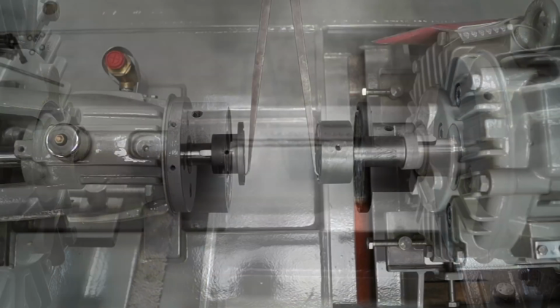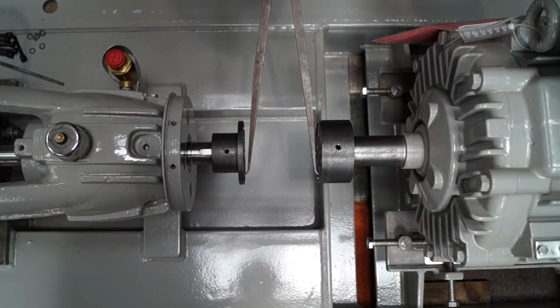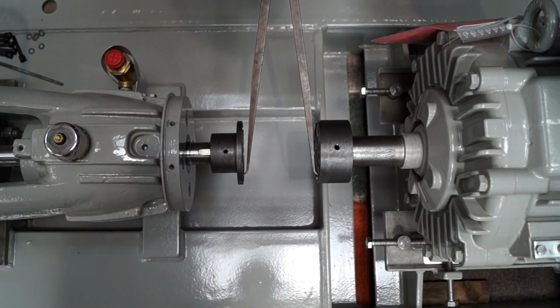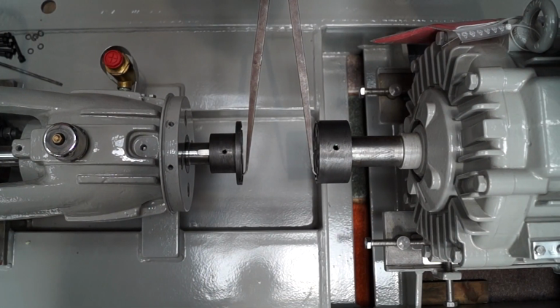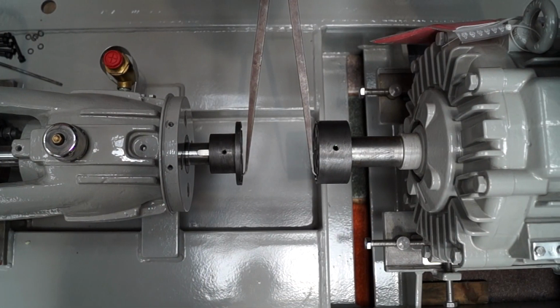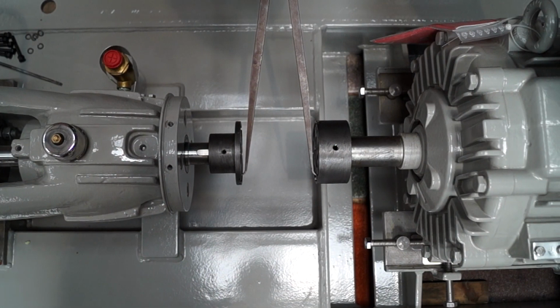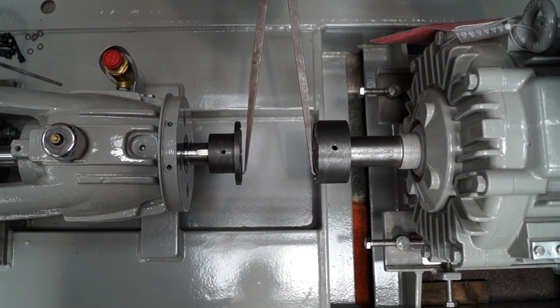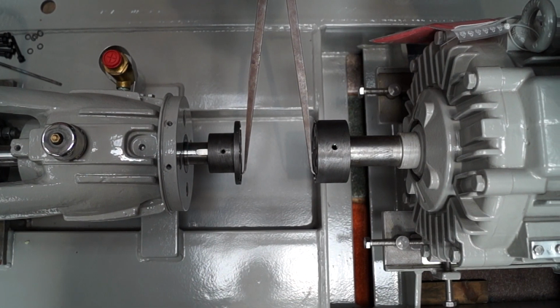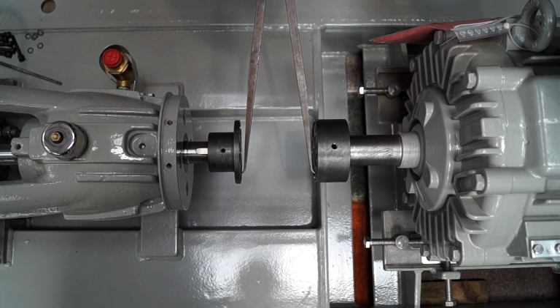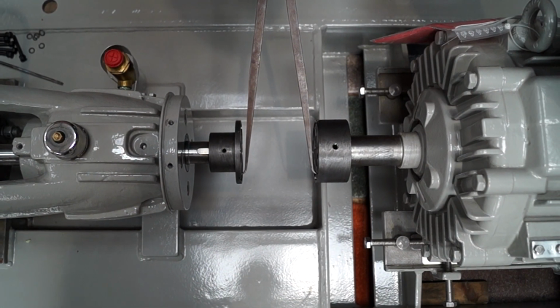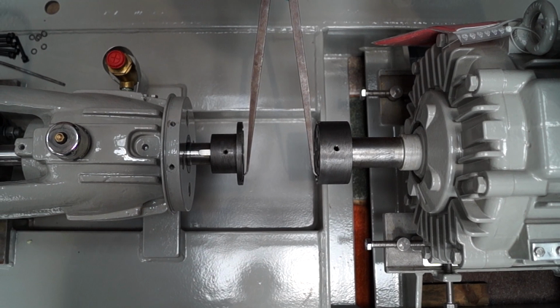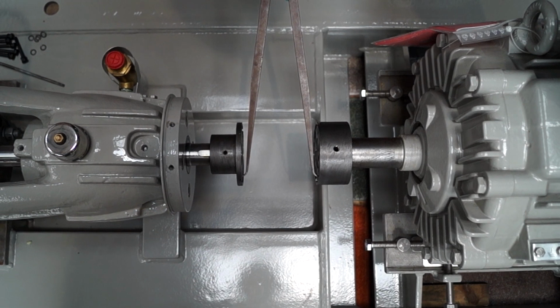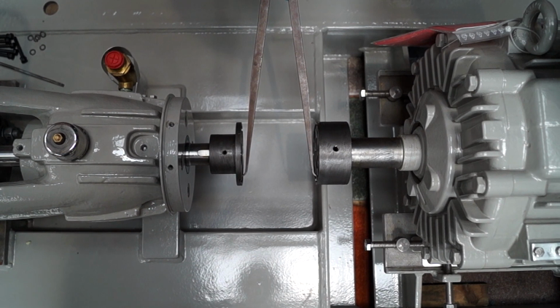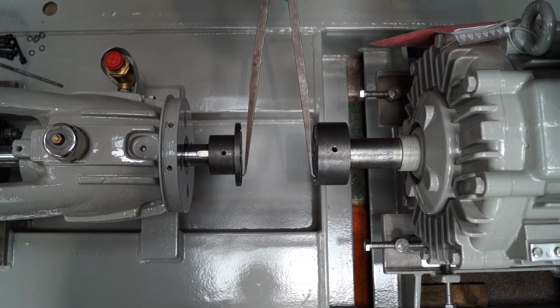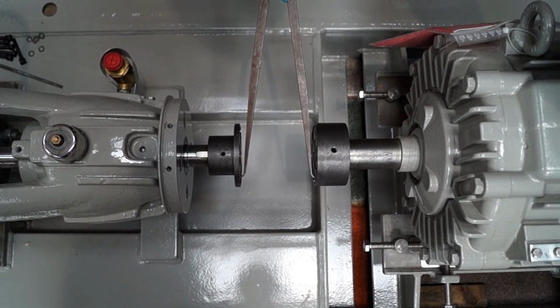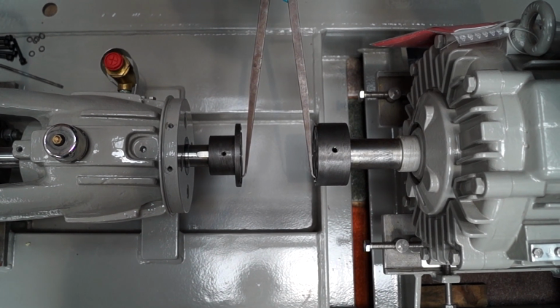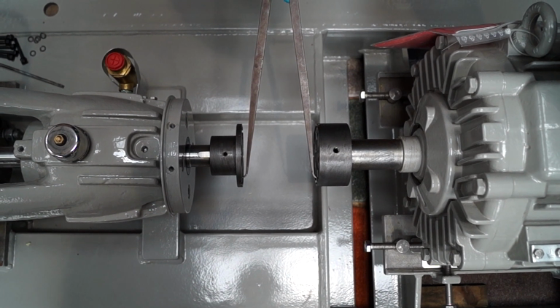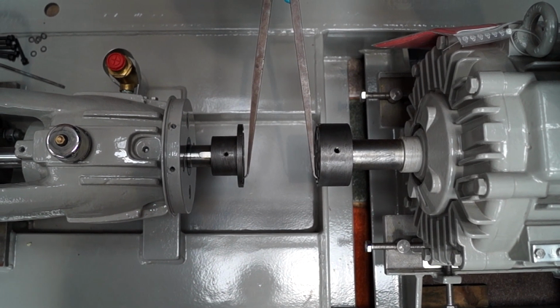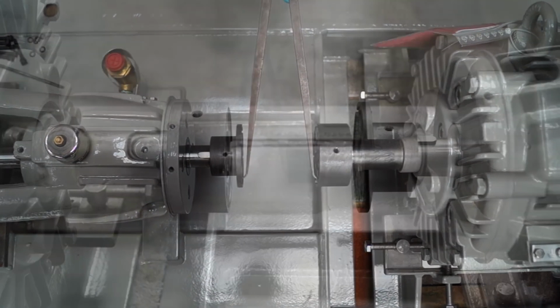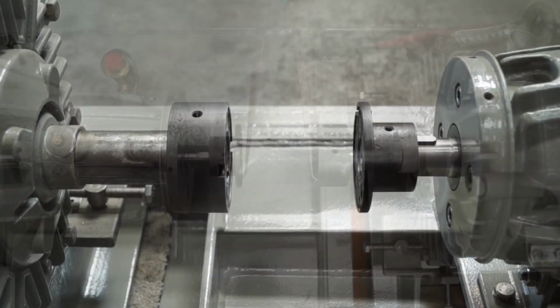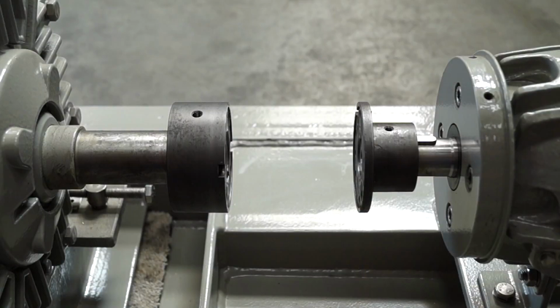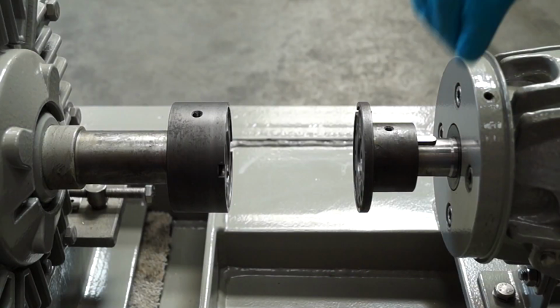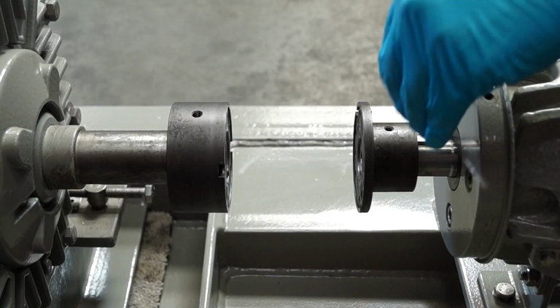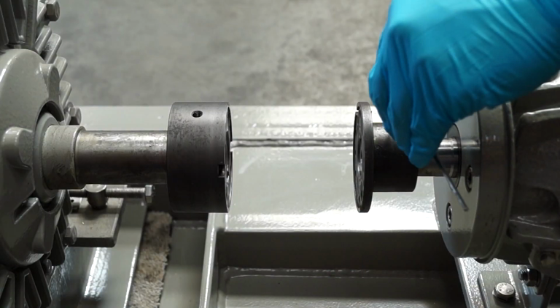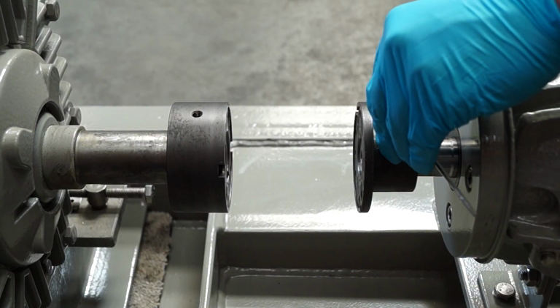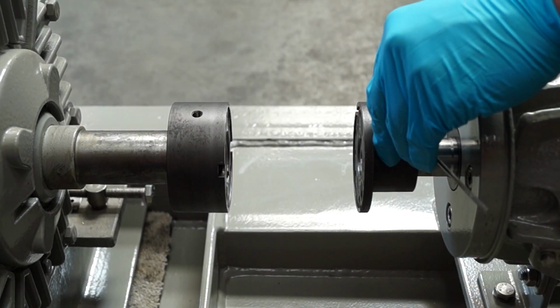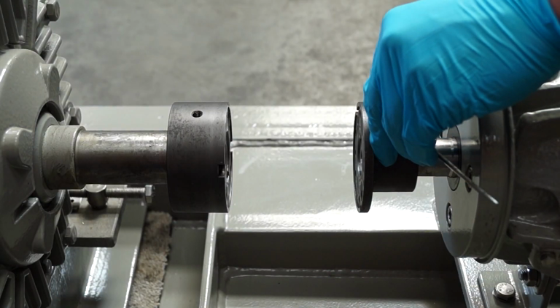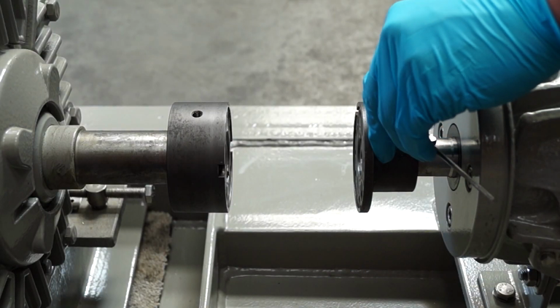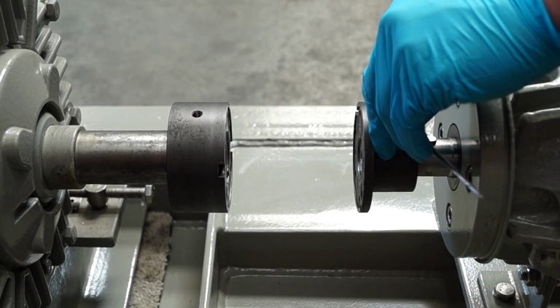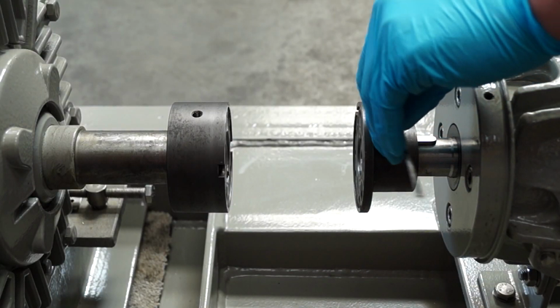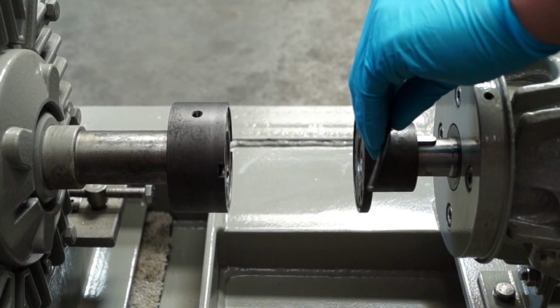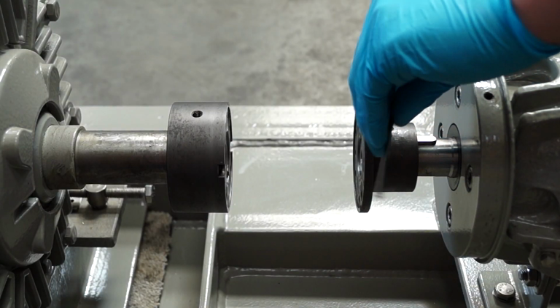Re-check the distance between the flange faces. Once correct, tighten the grub screws.